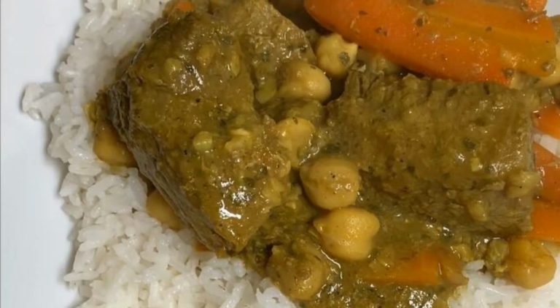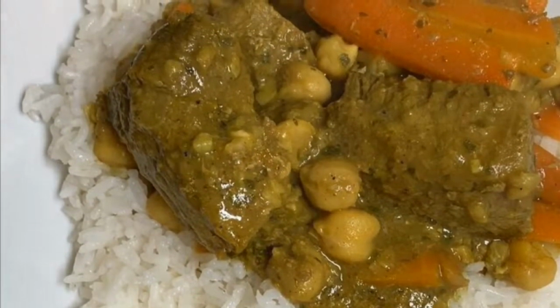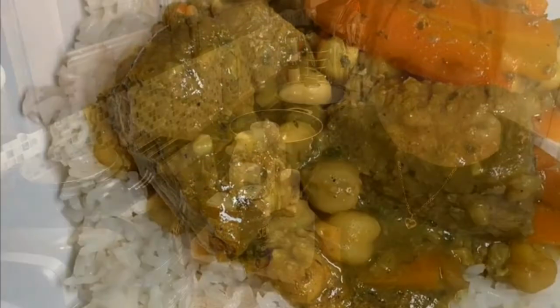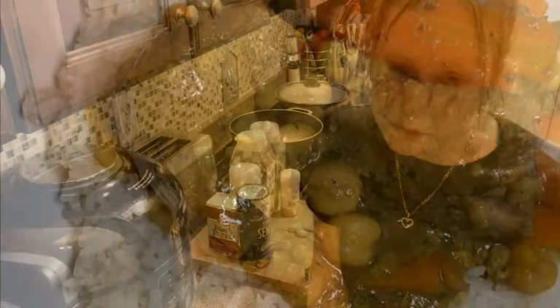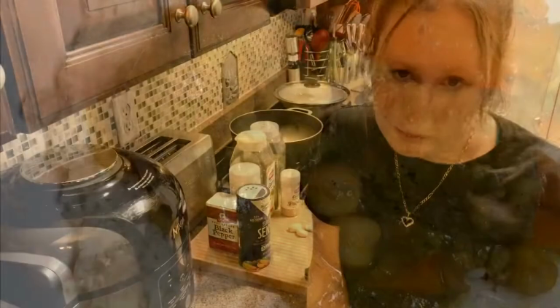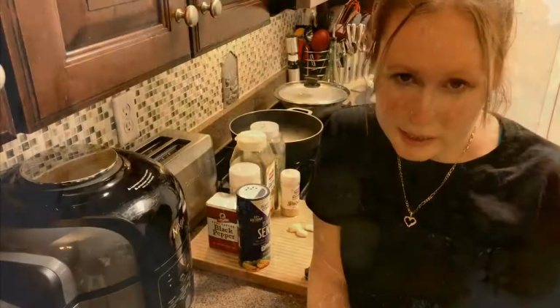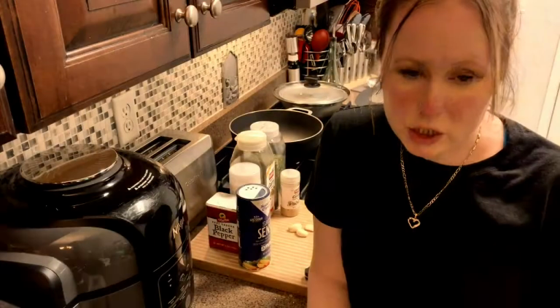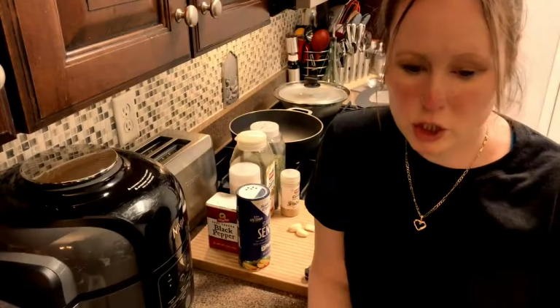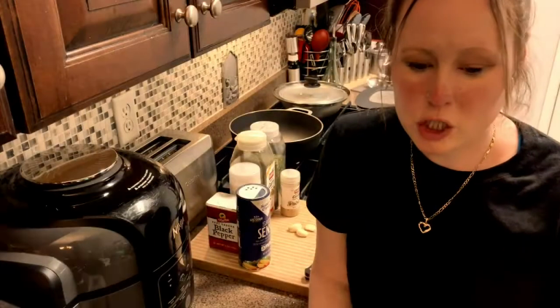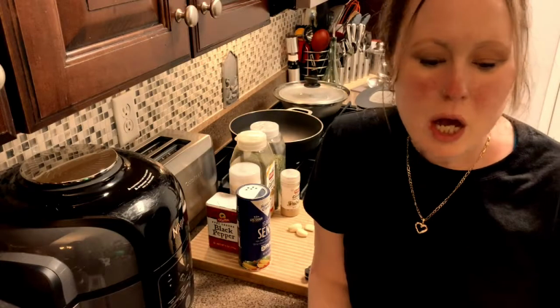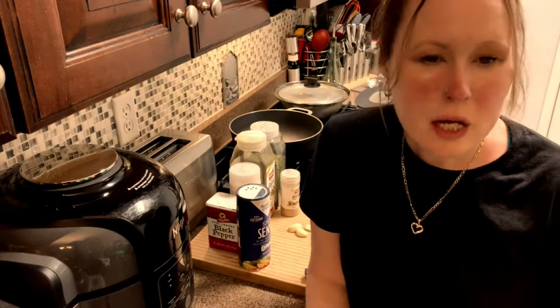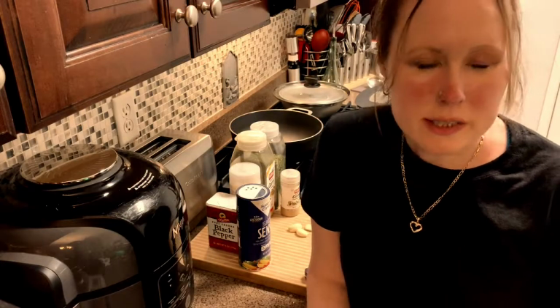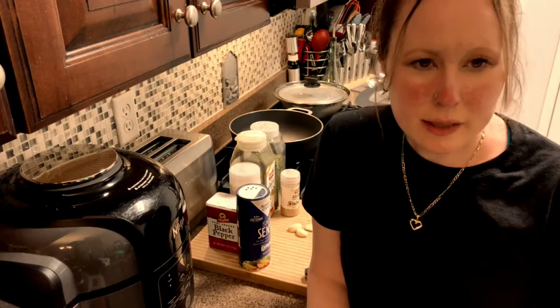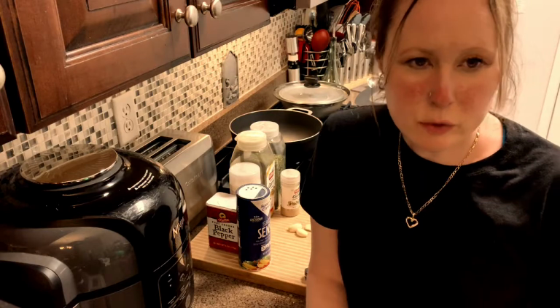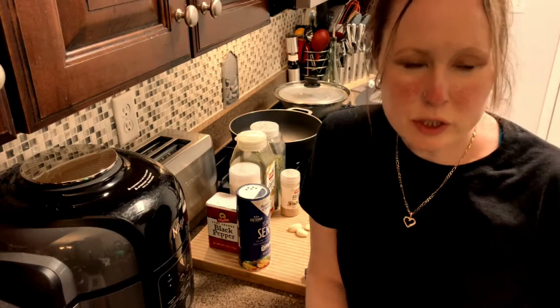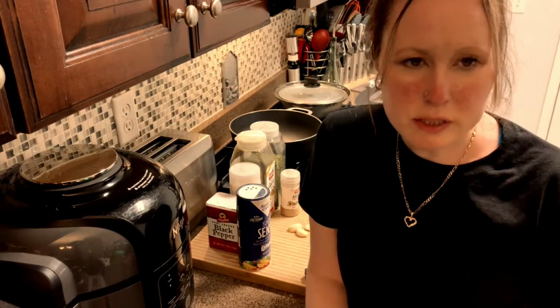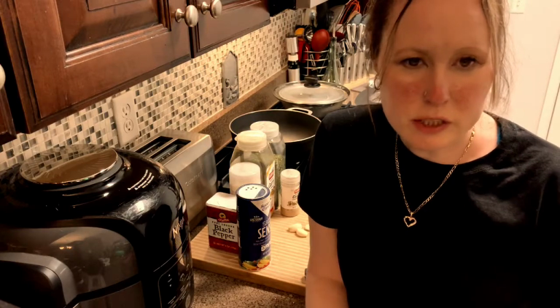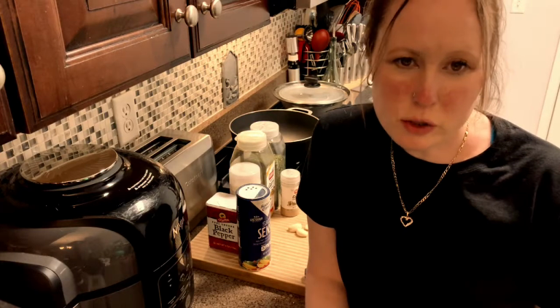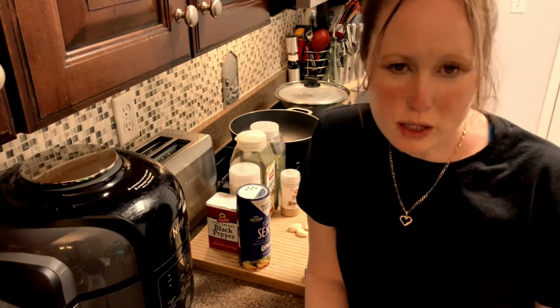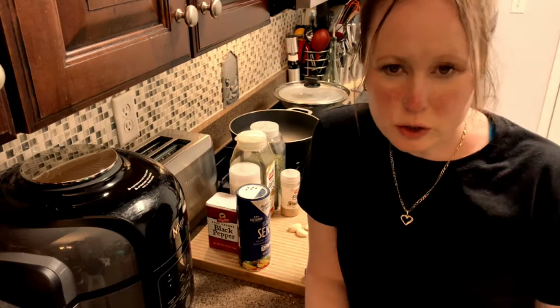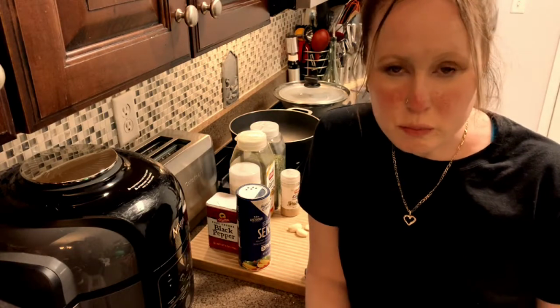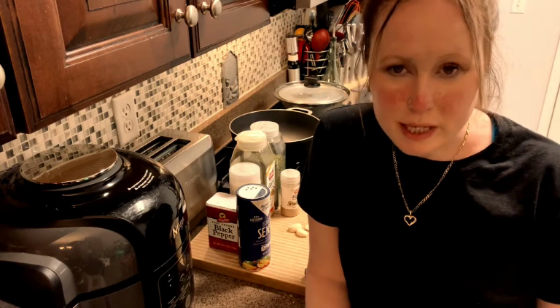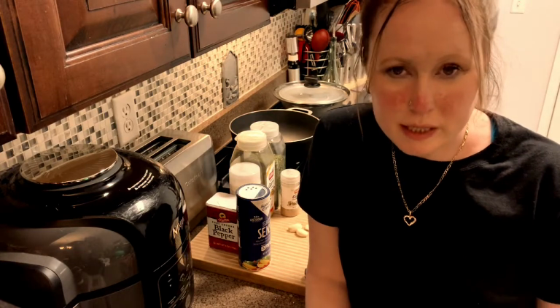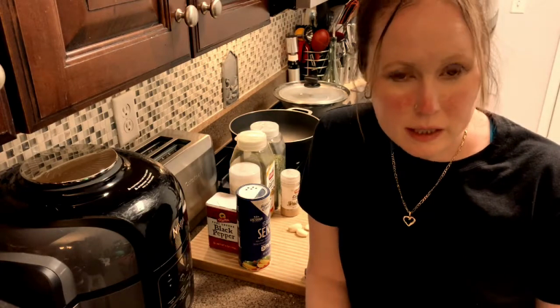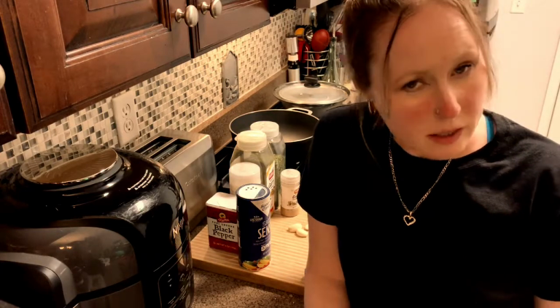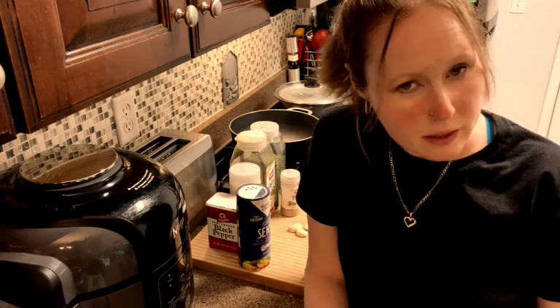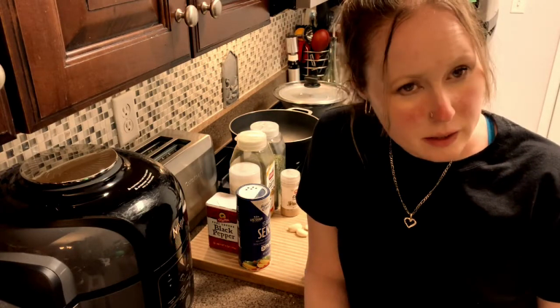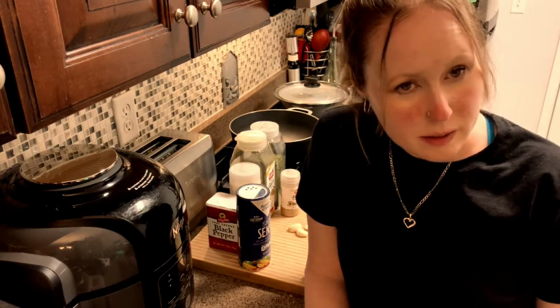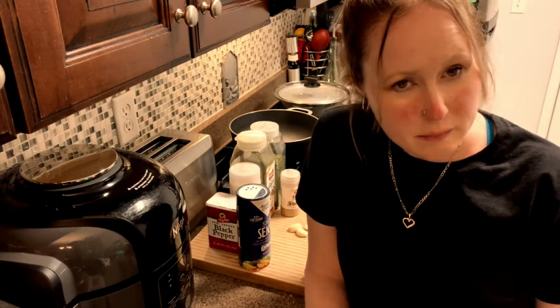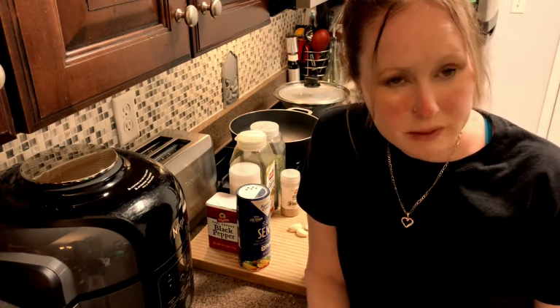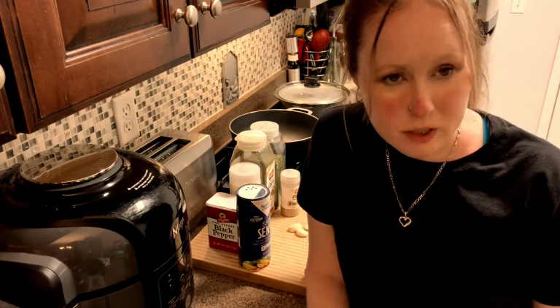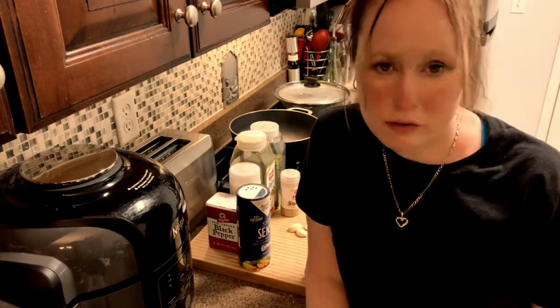Welcome to my kitchen. Today I'm going to be teaching how to make beef curry.